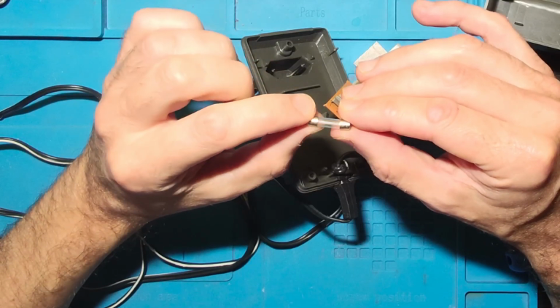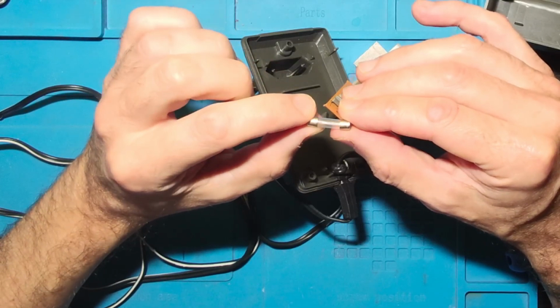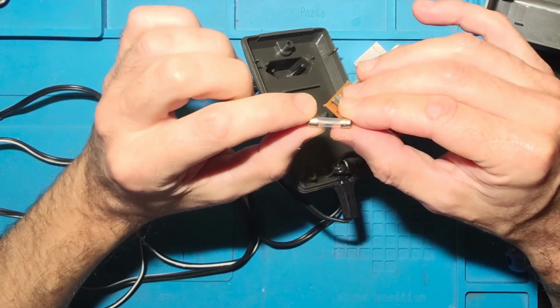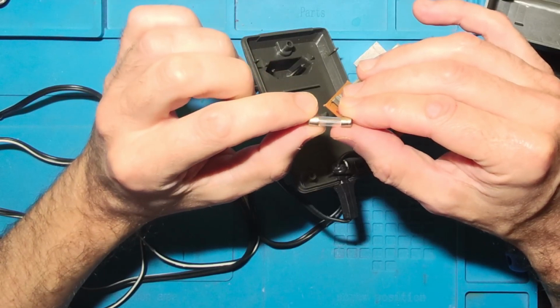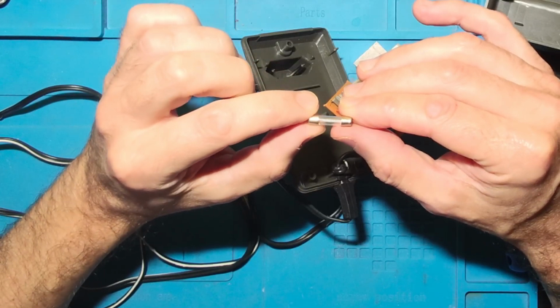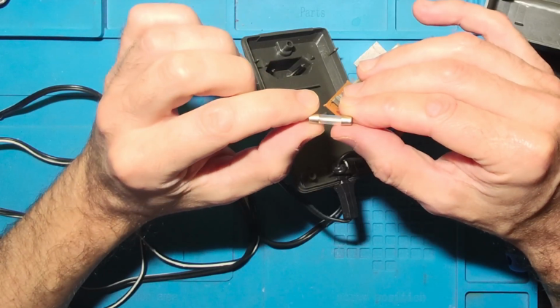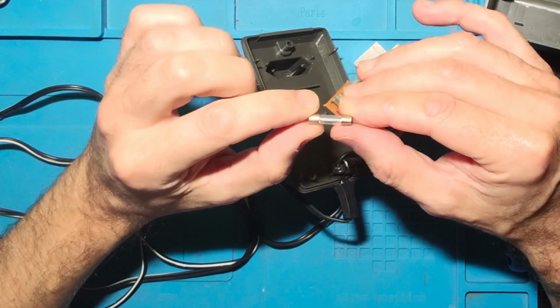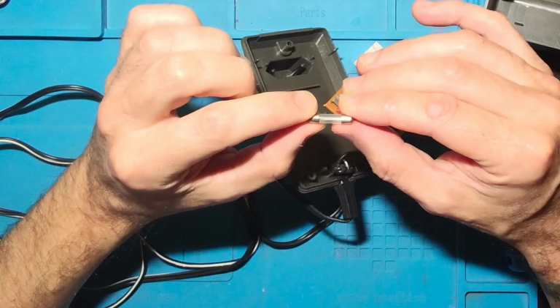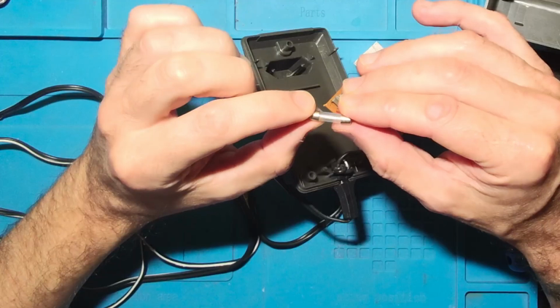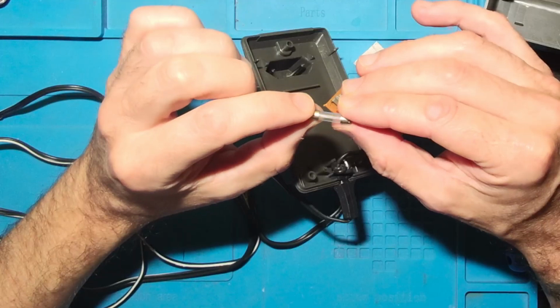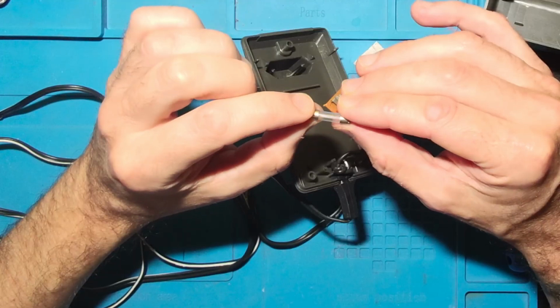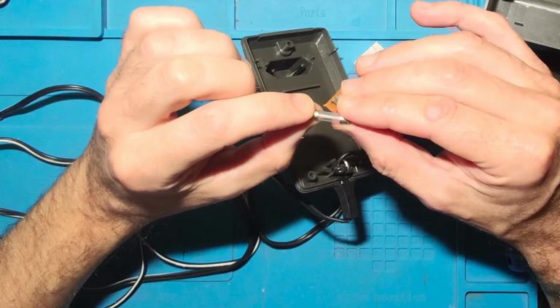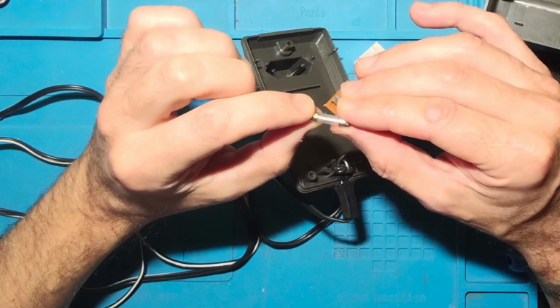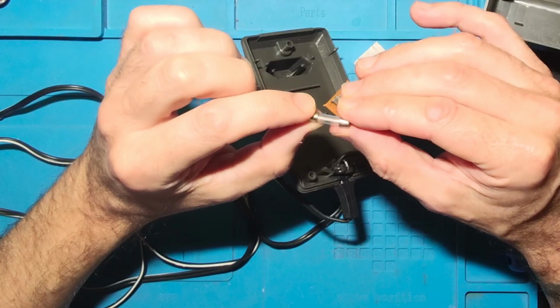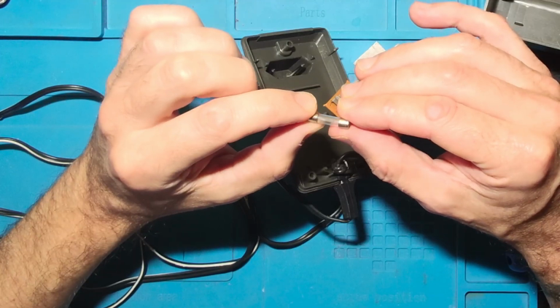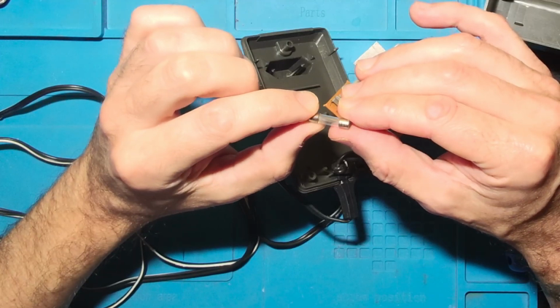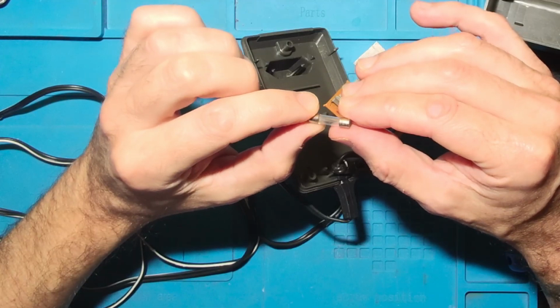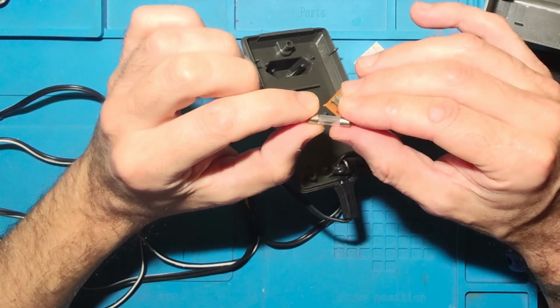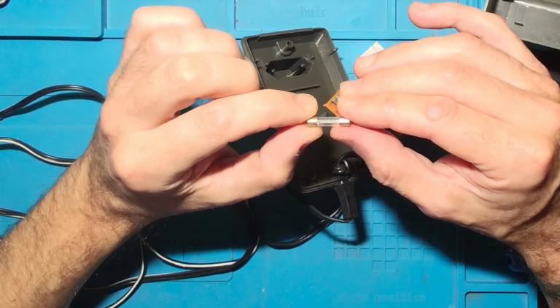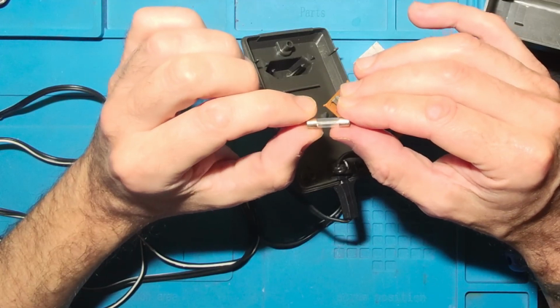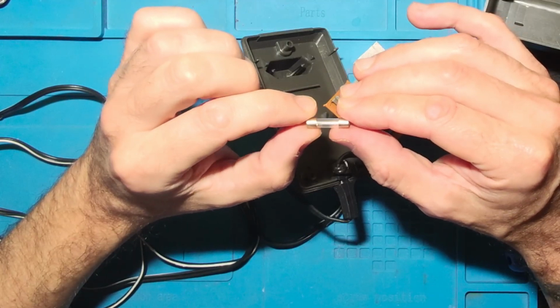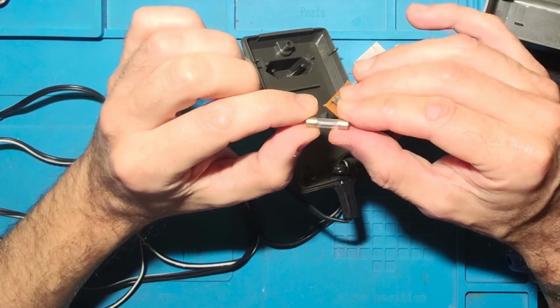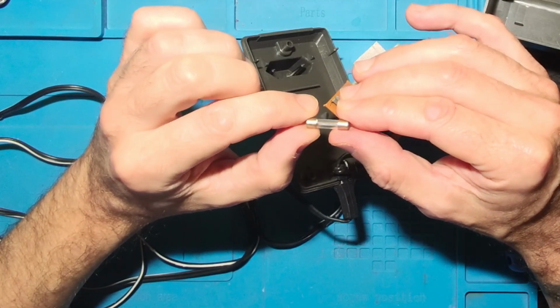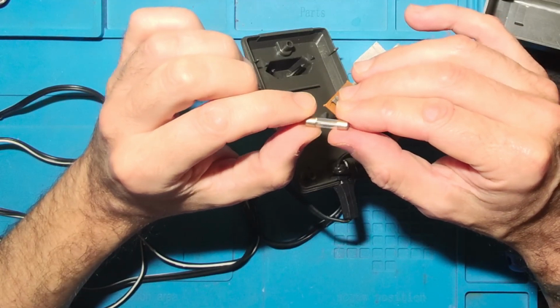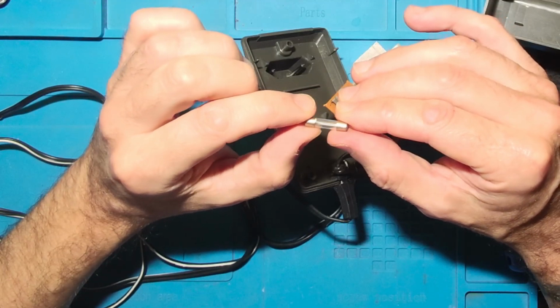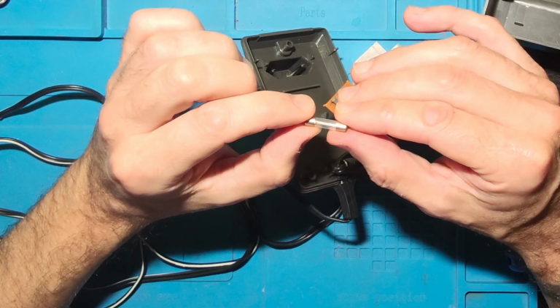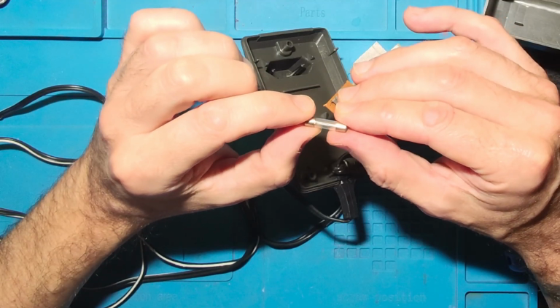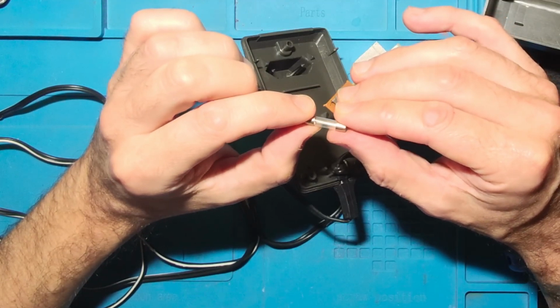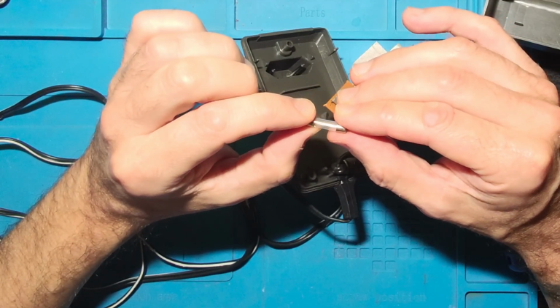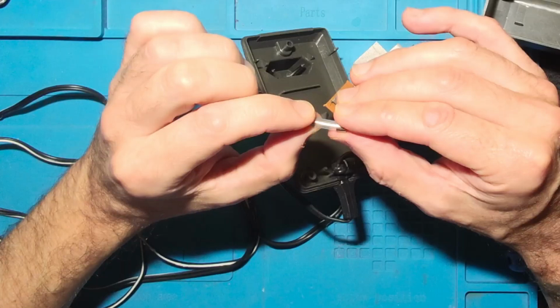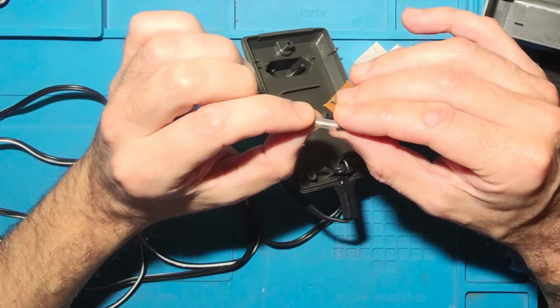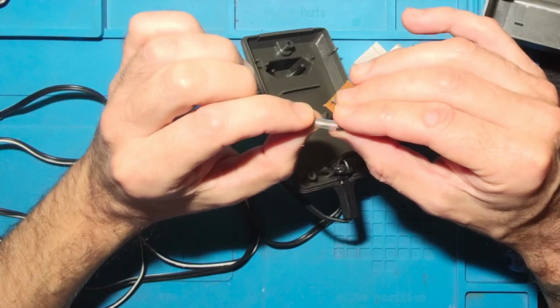Looks like I got lucky this time. The repair should be pretty easy — the fuse seems to be blown.